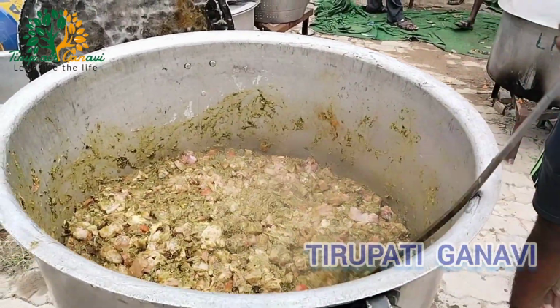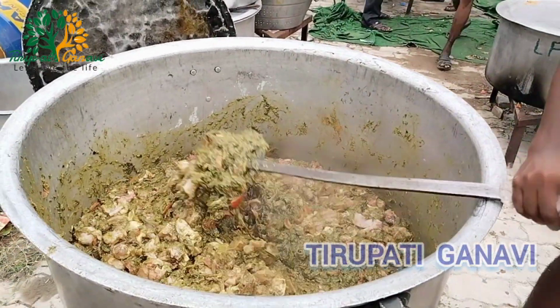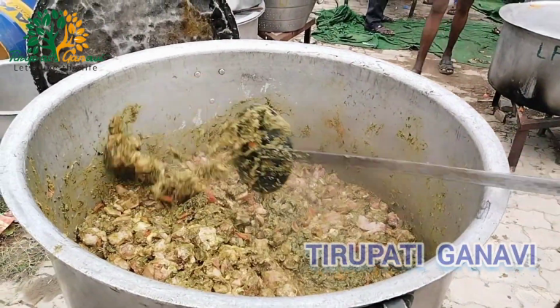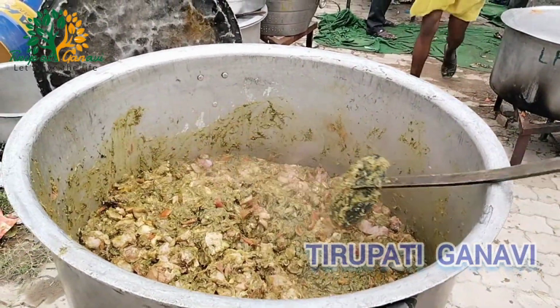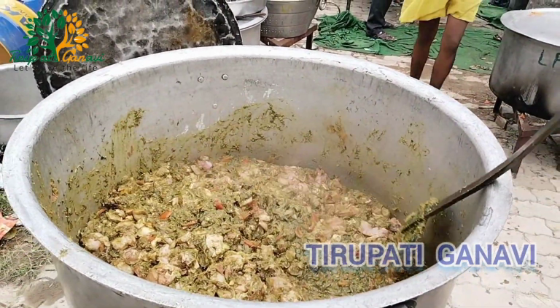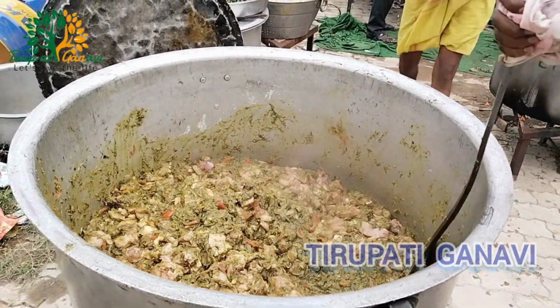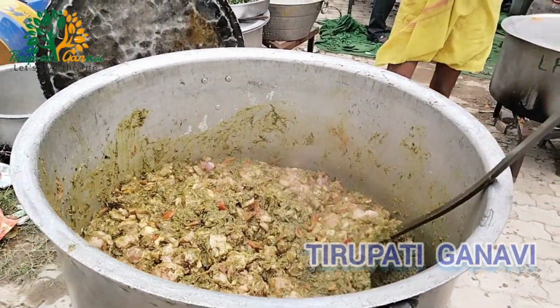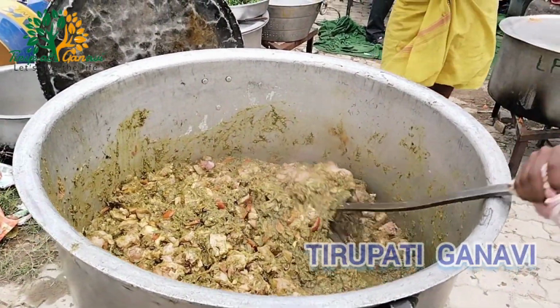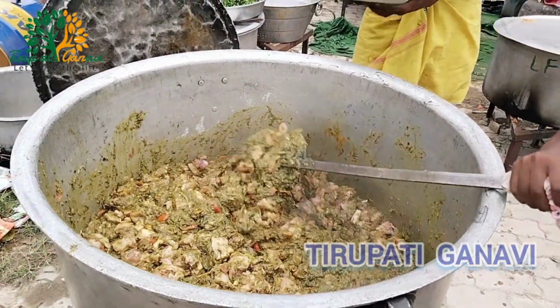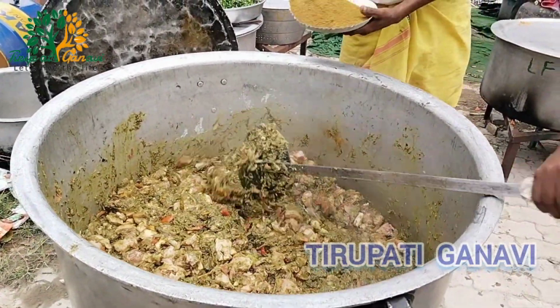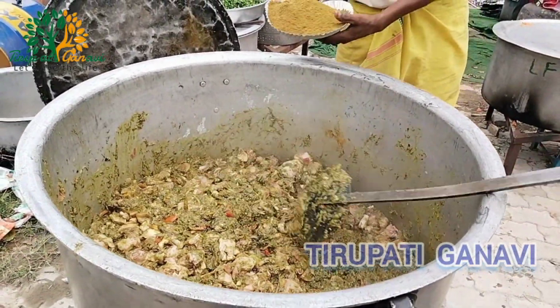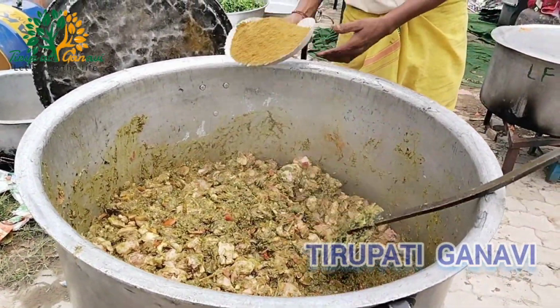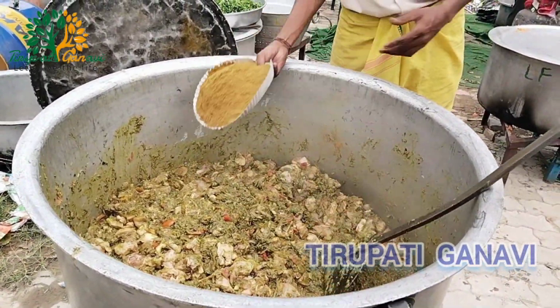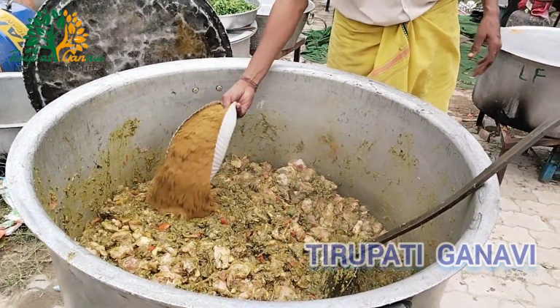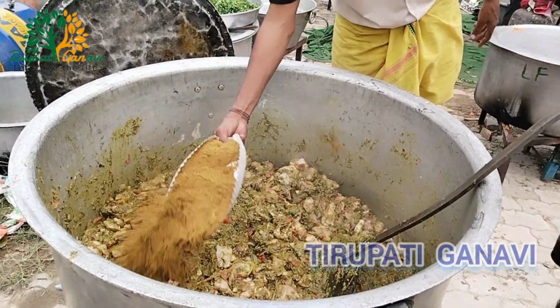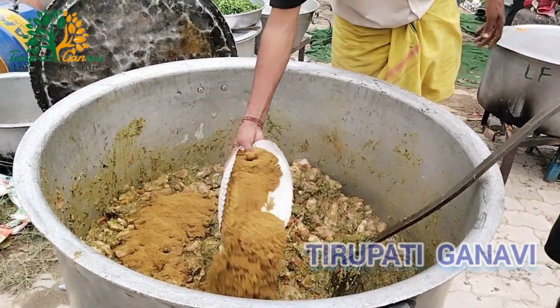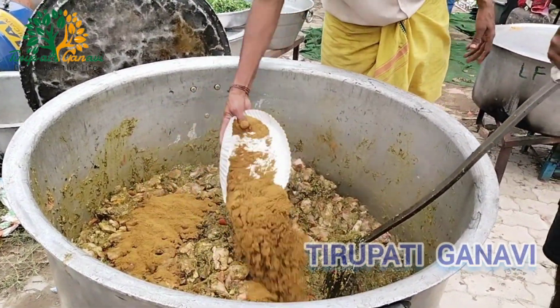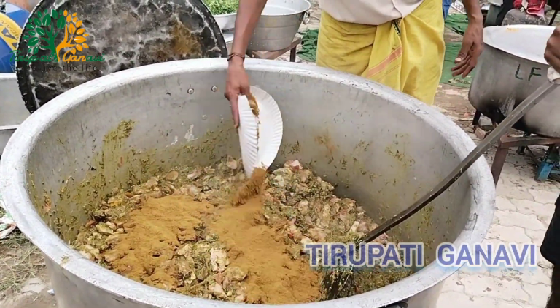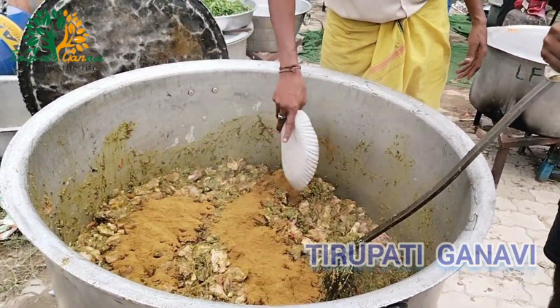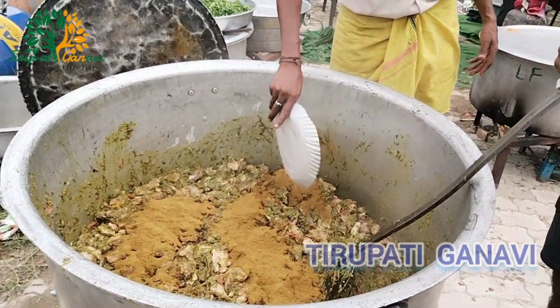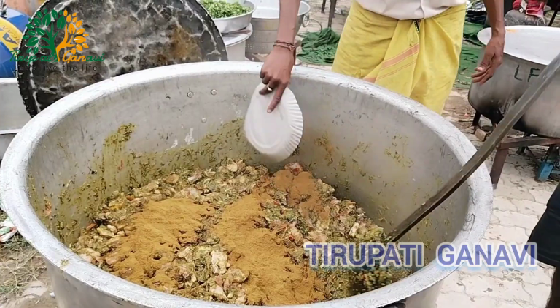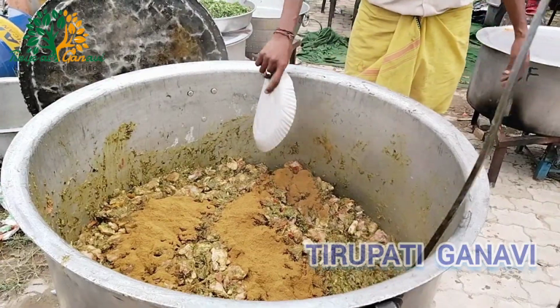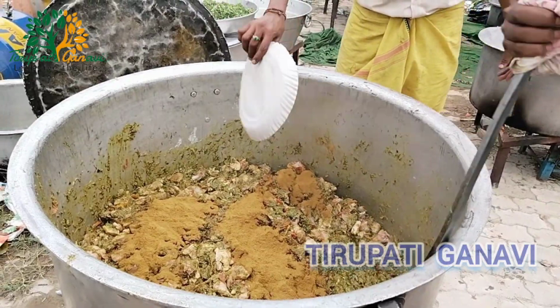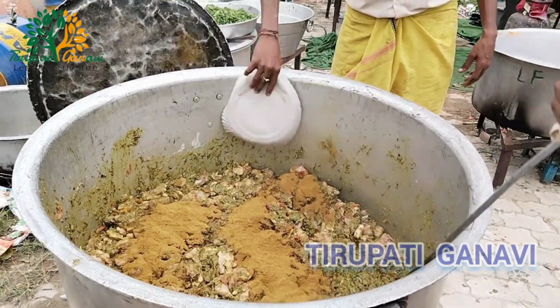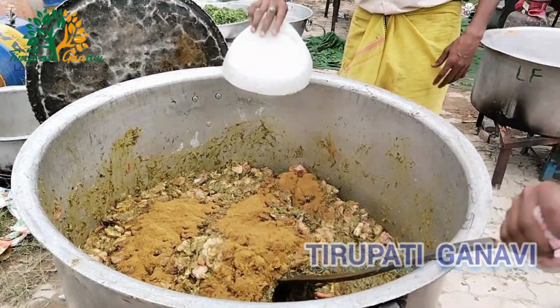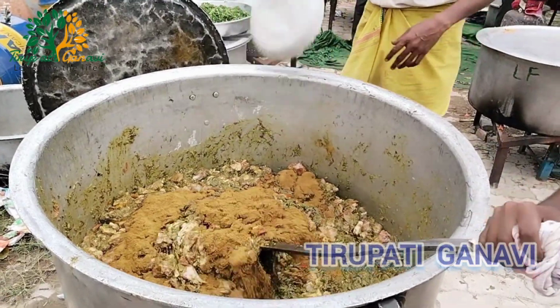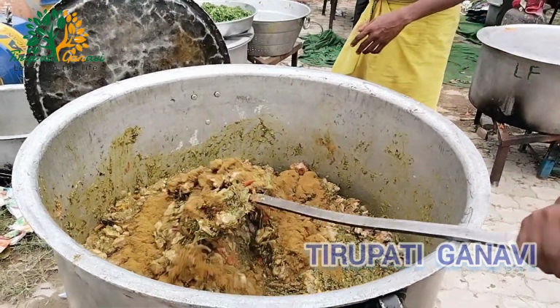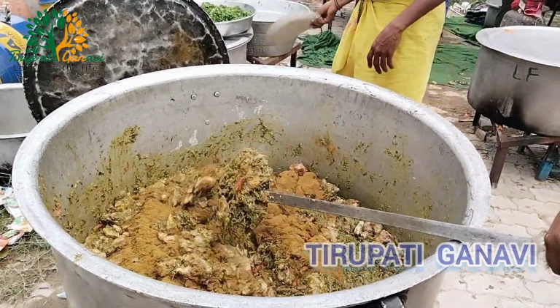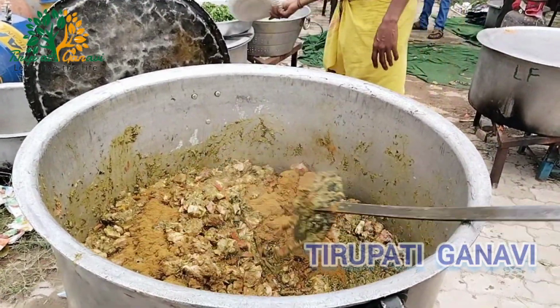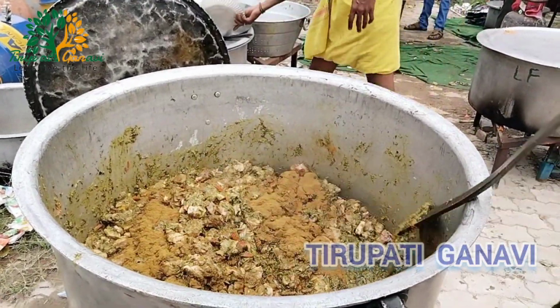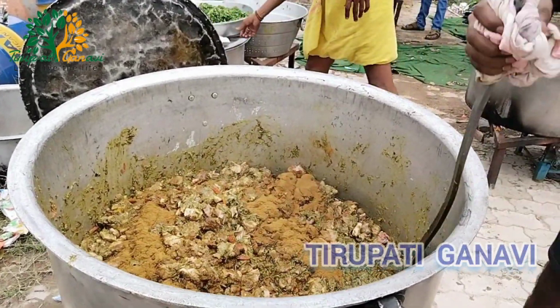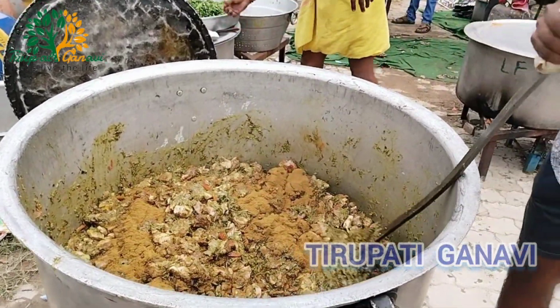The entire thing is chicken — this is preparation for the afternoon session, what we call as chicken biryani.